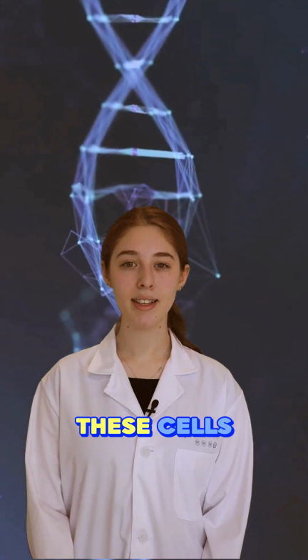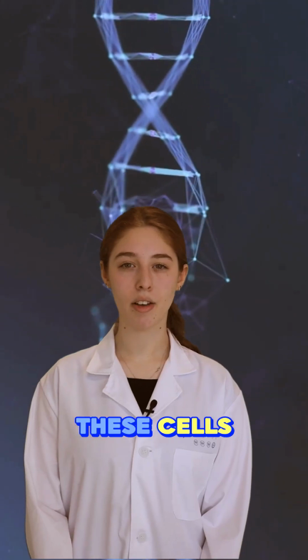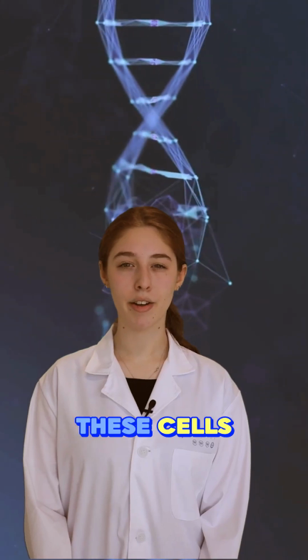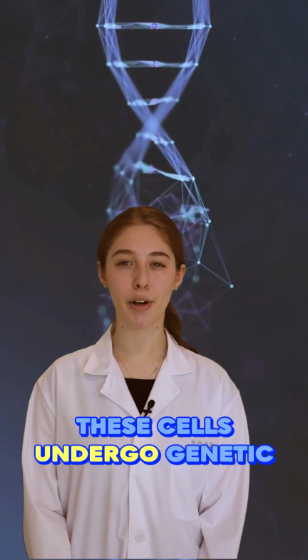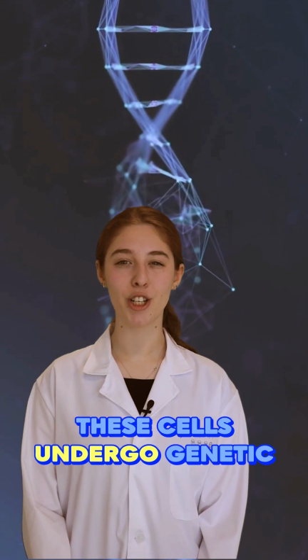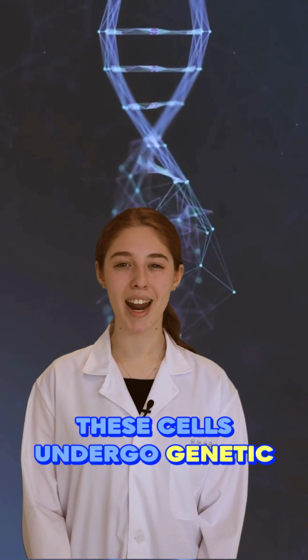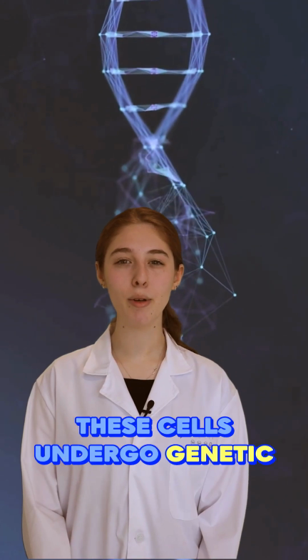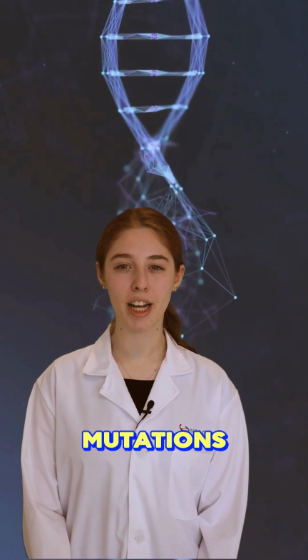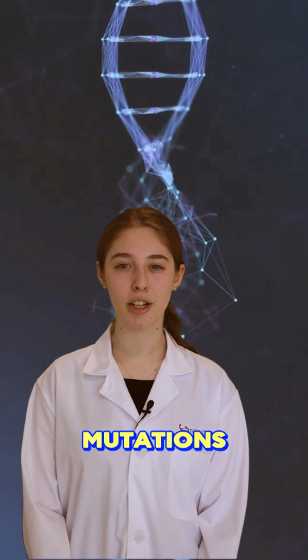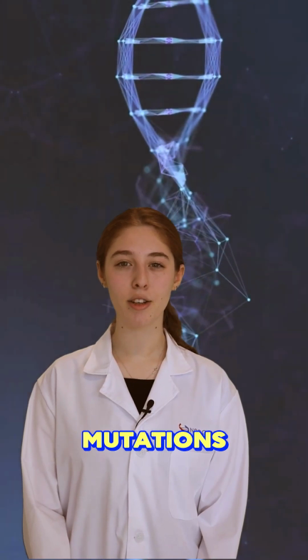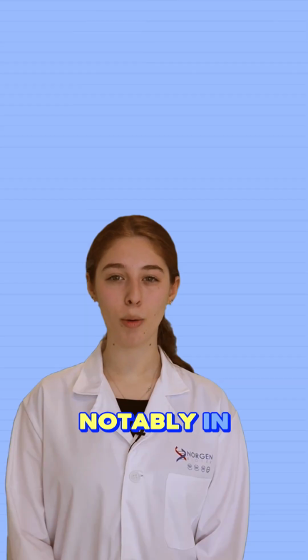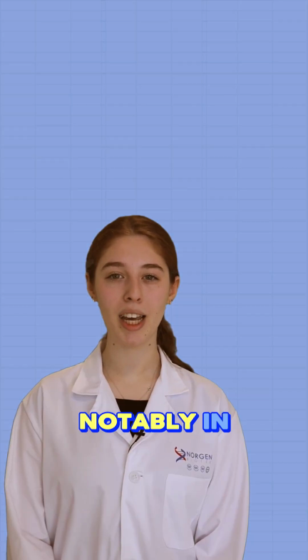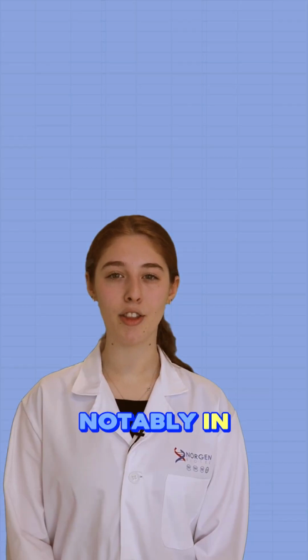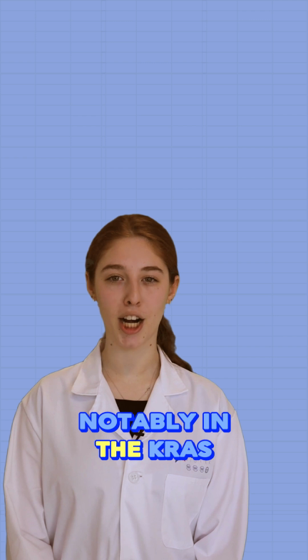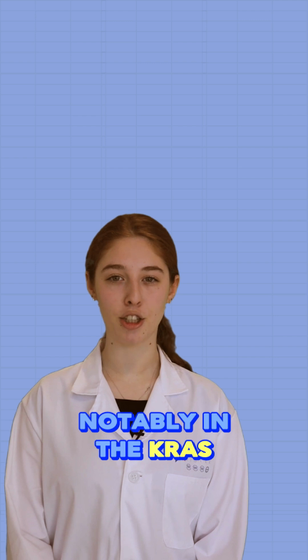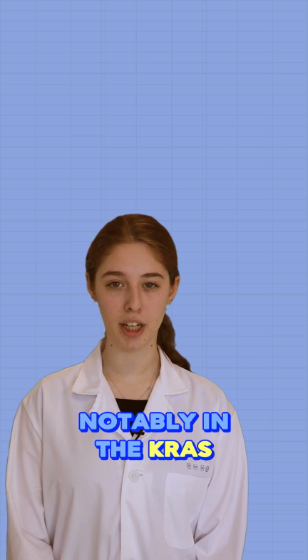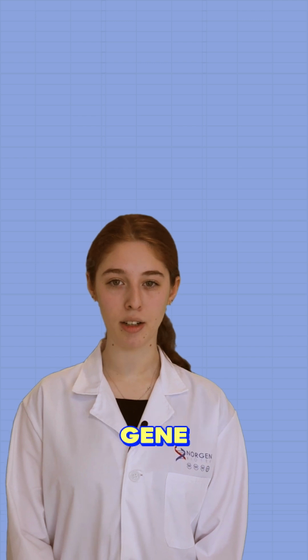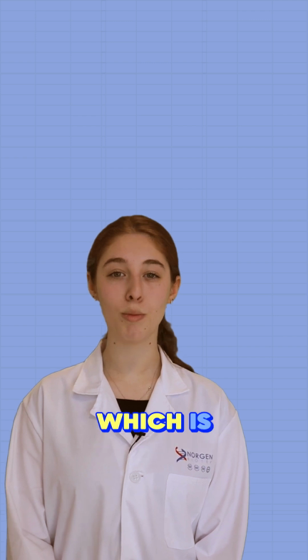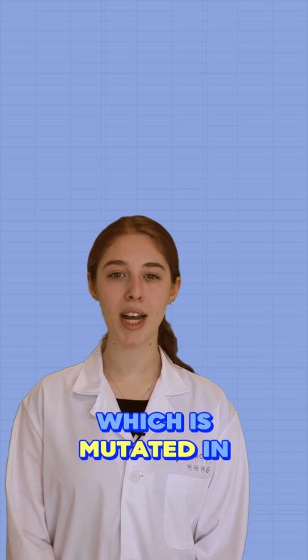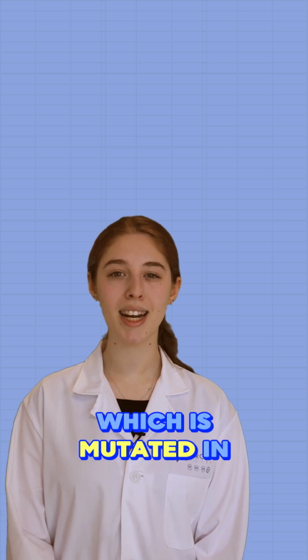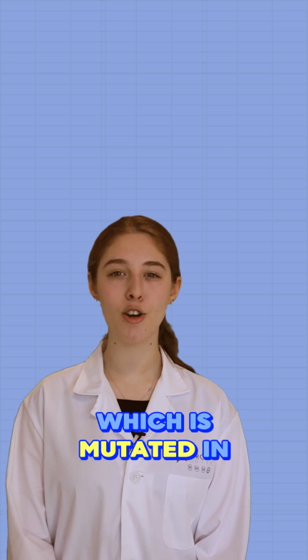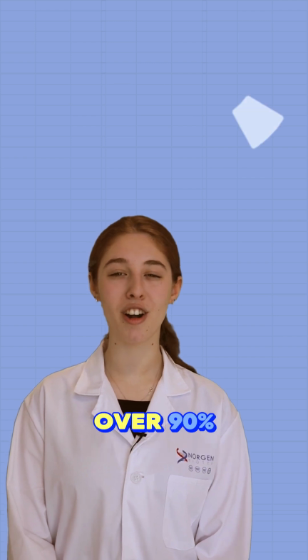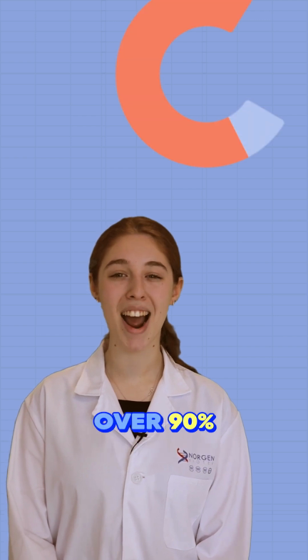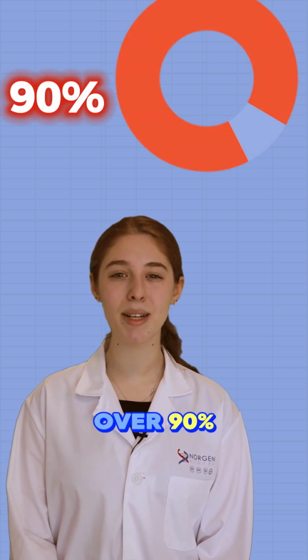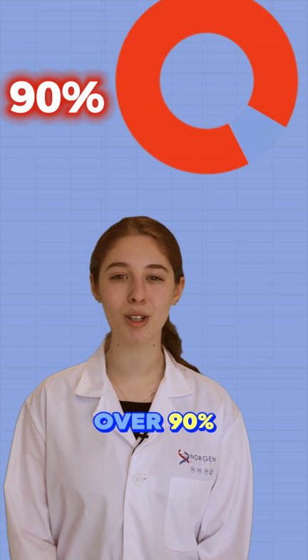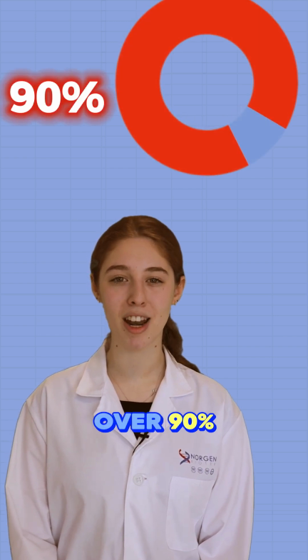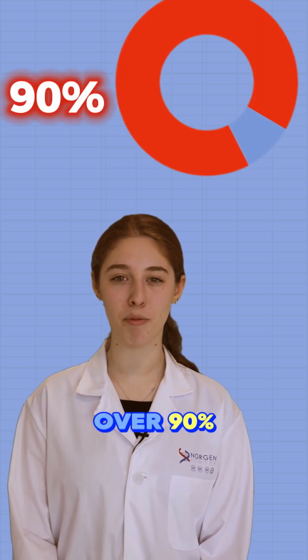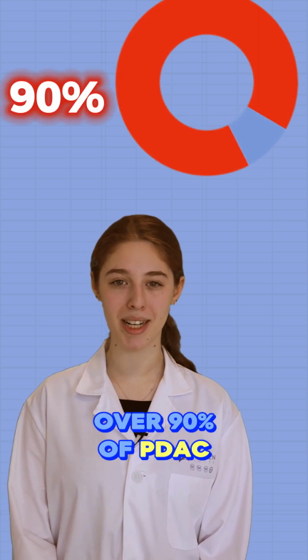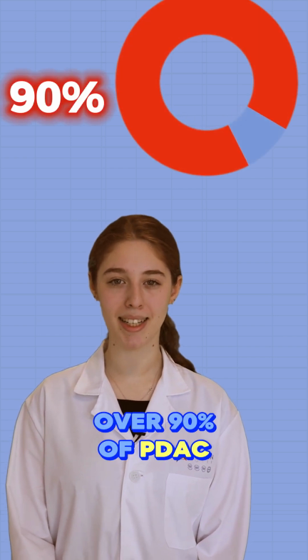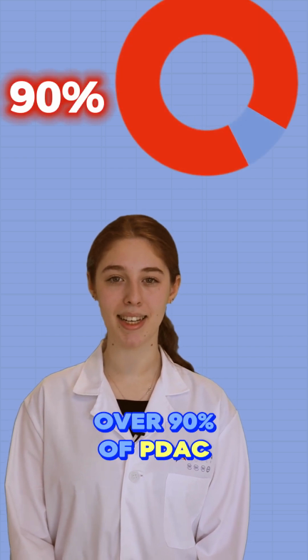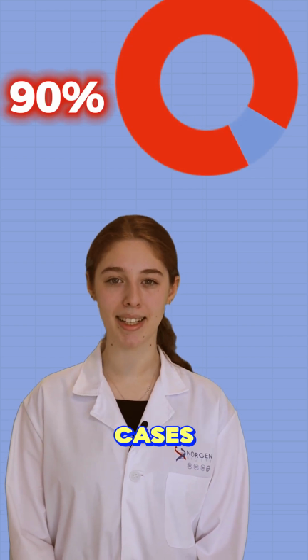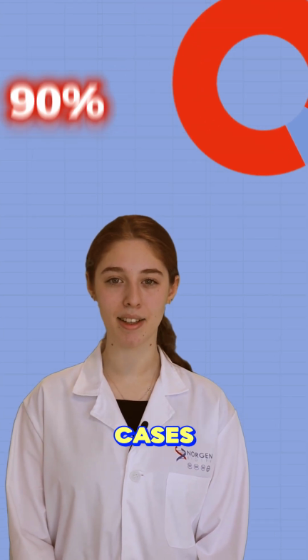These cells undergo genetic mutations, notably in the KRAS gene, which is mutated in over 90% of PDAC cases.